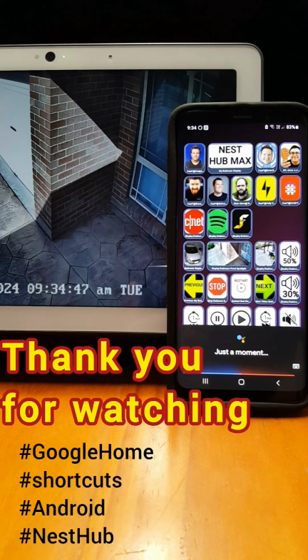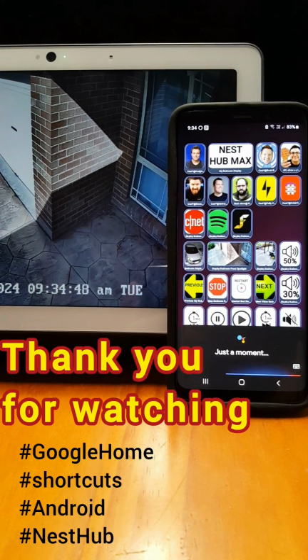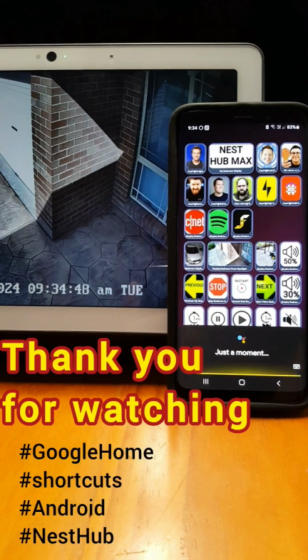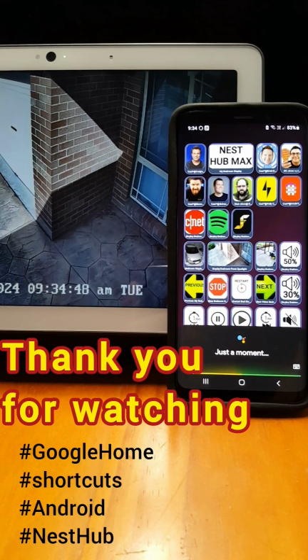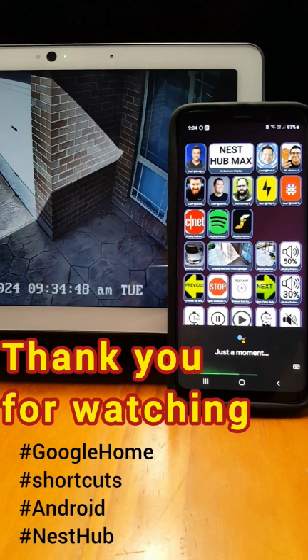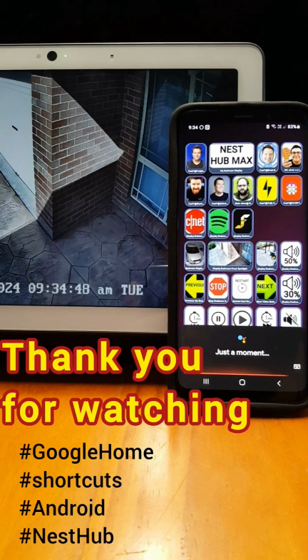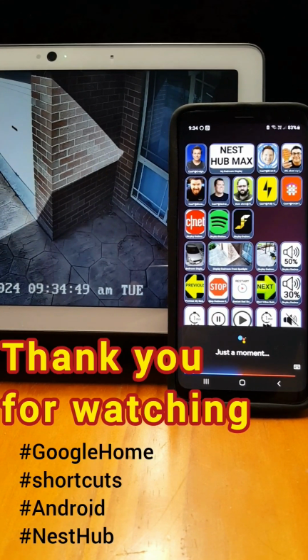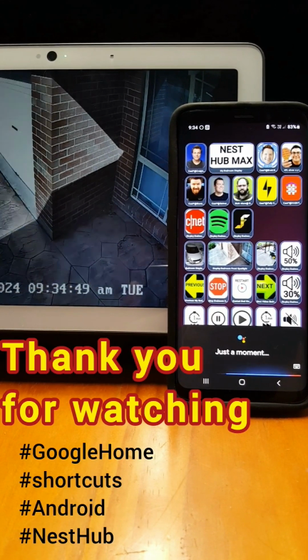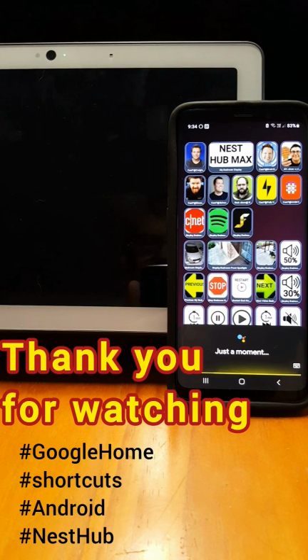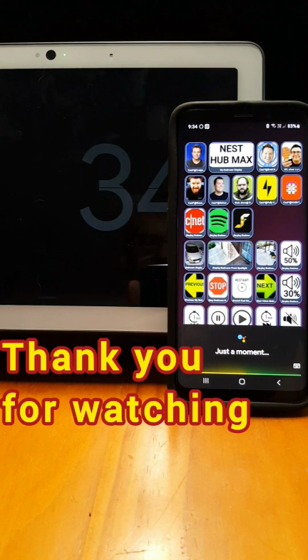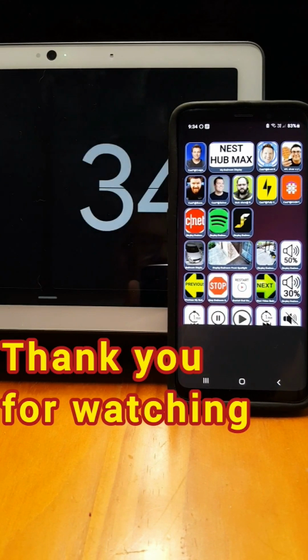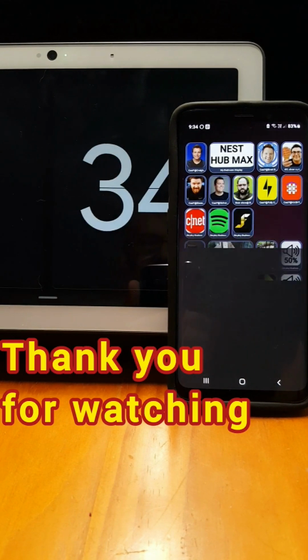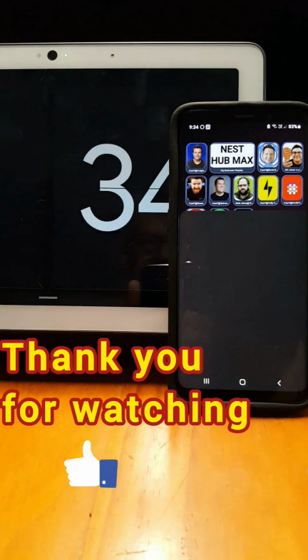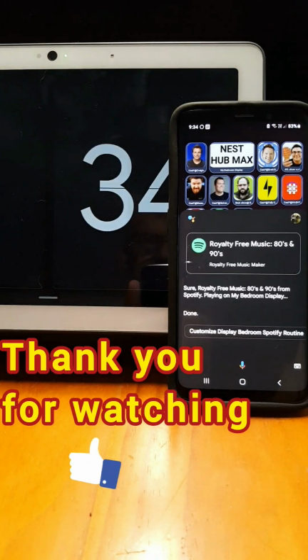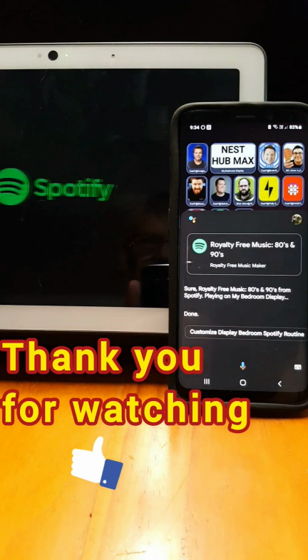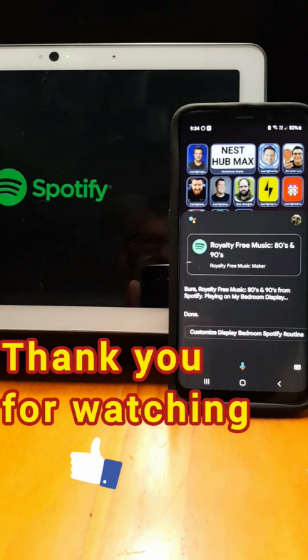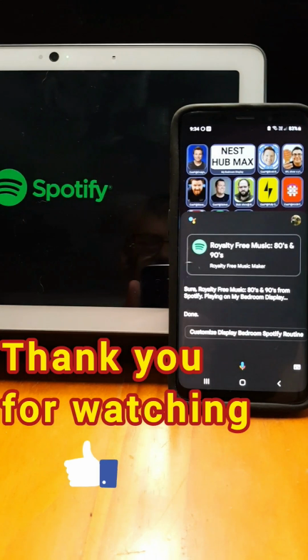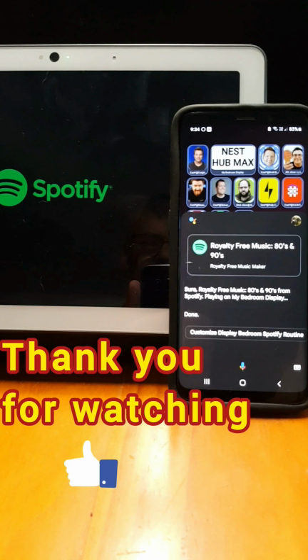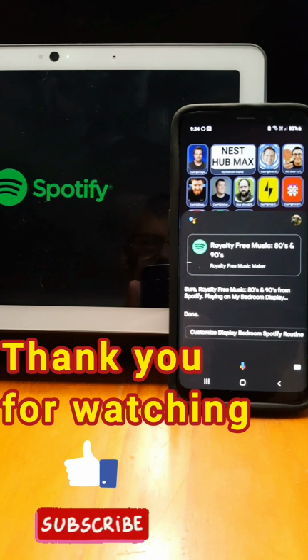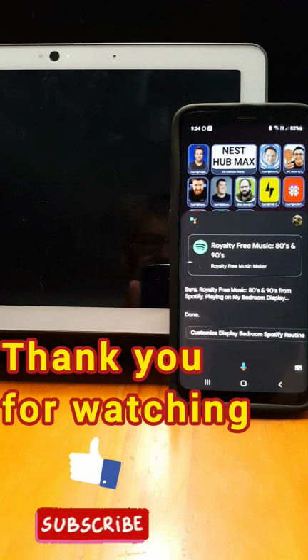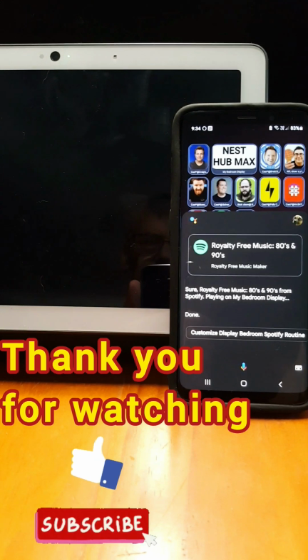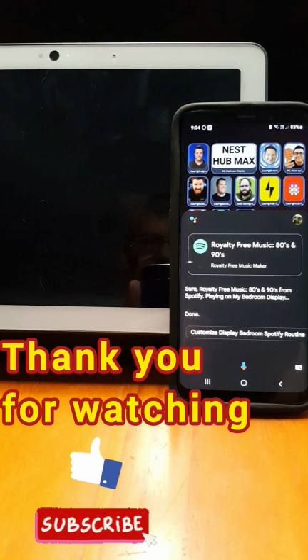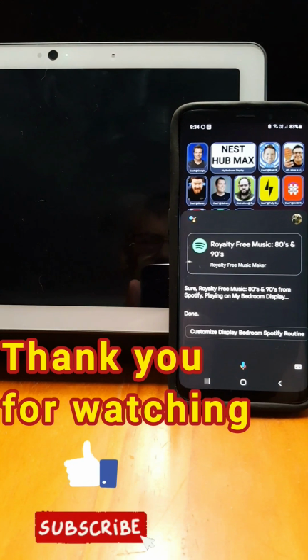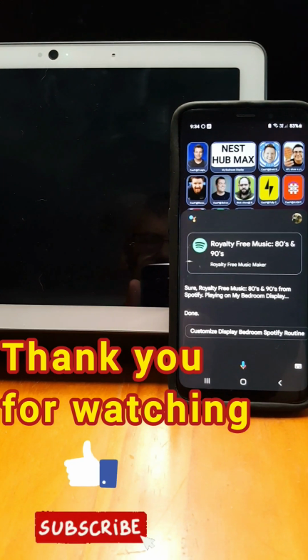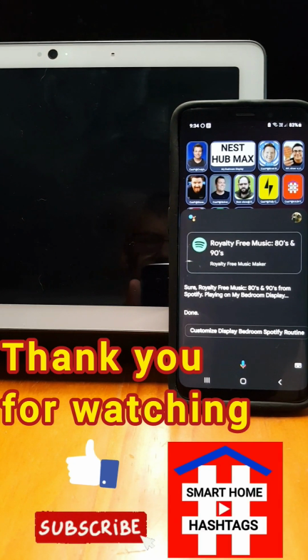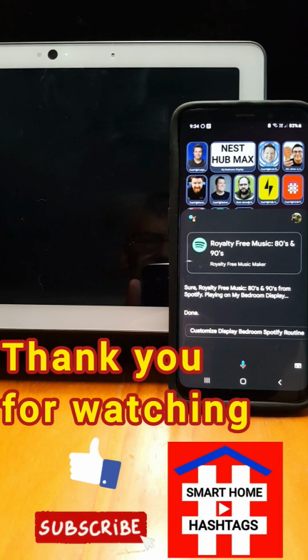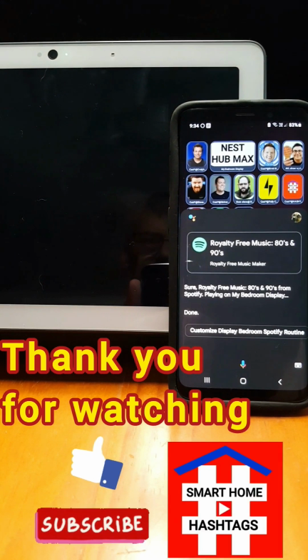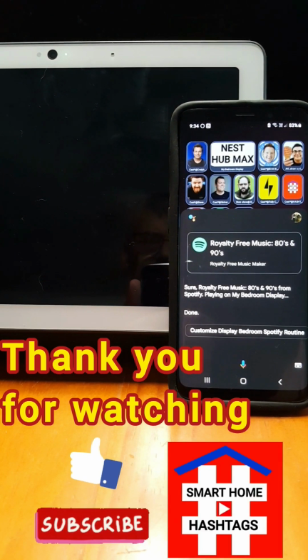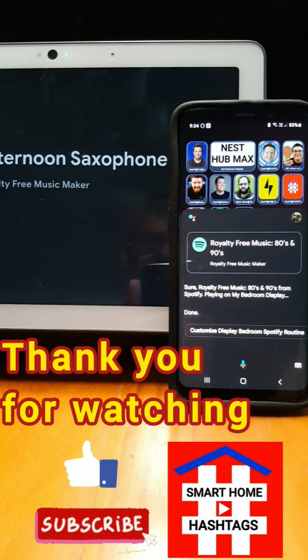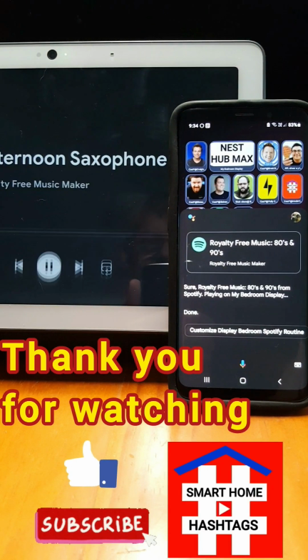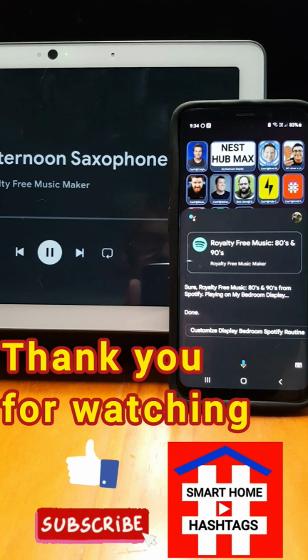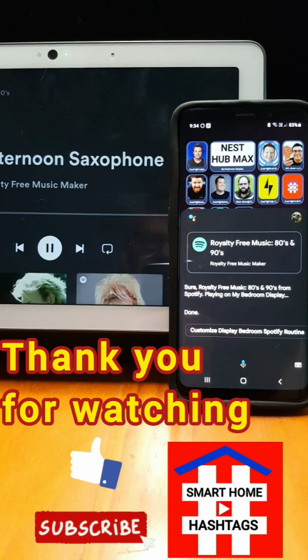Thank you for watching. Please like this video or subscribe to Smart Home Hashtags.